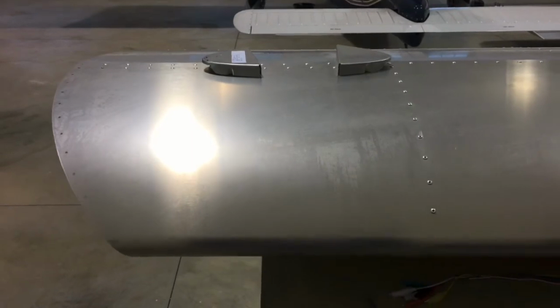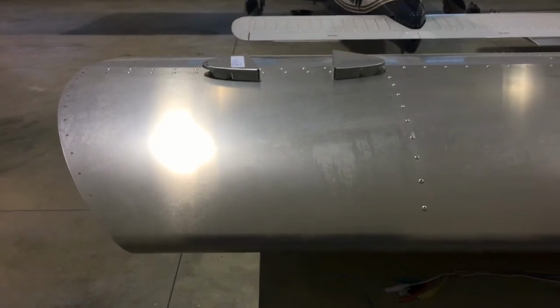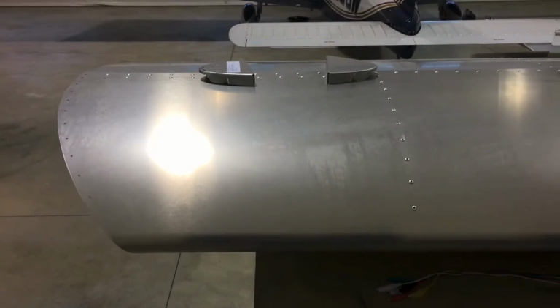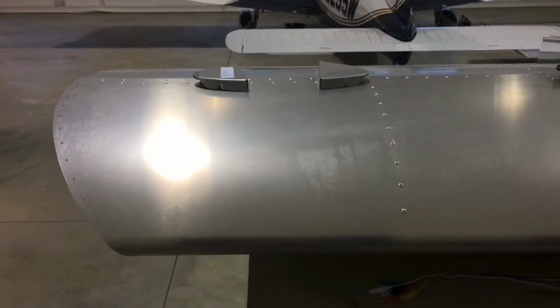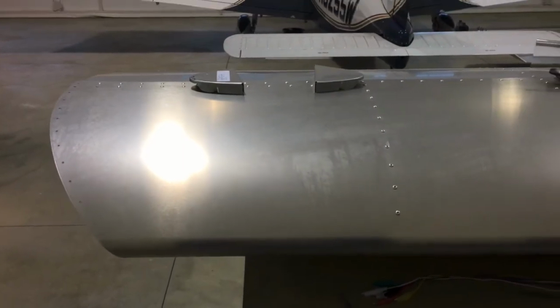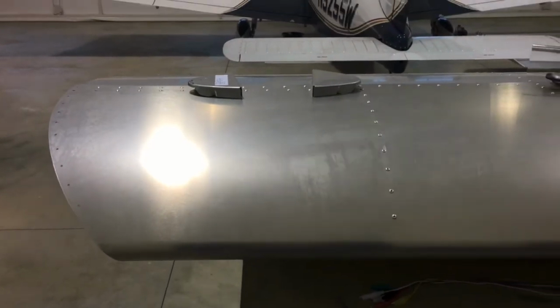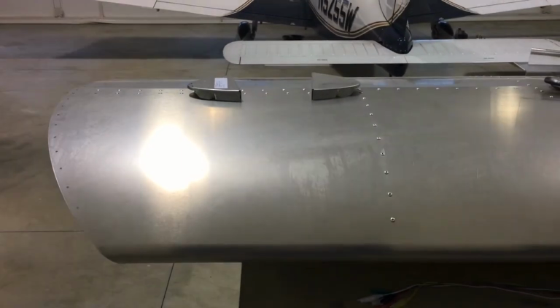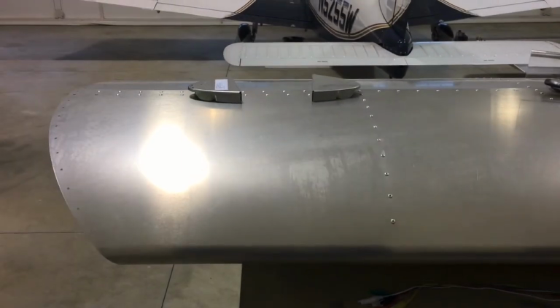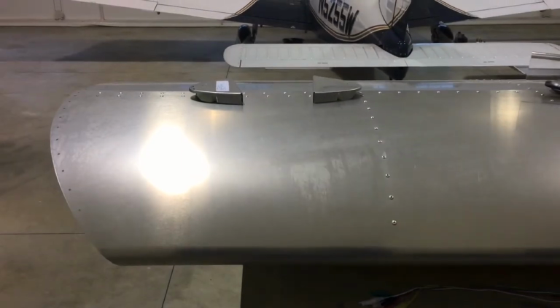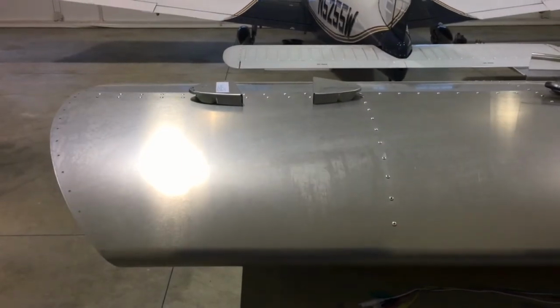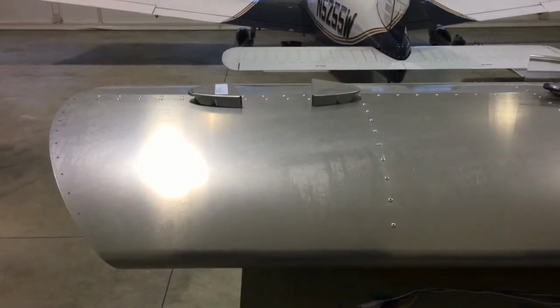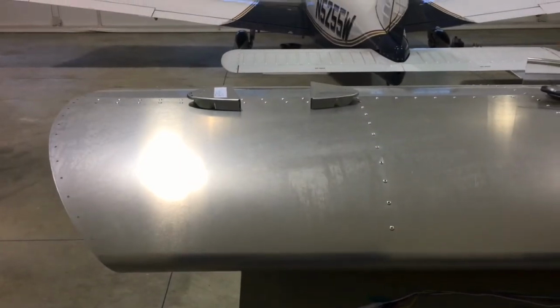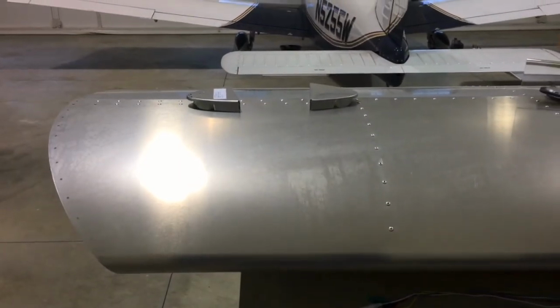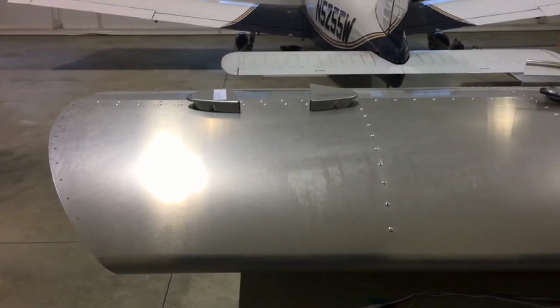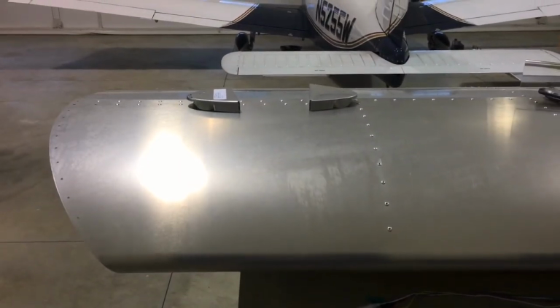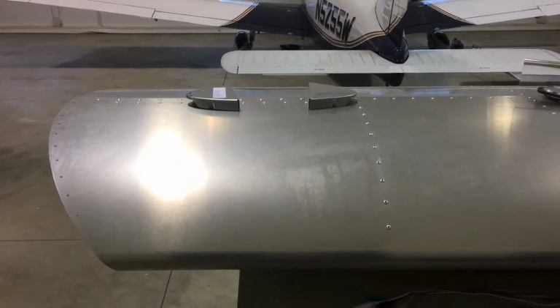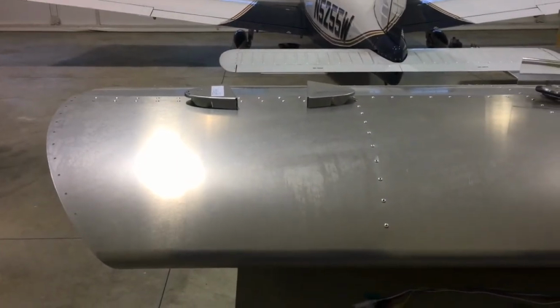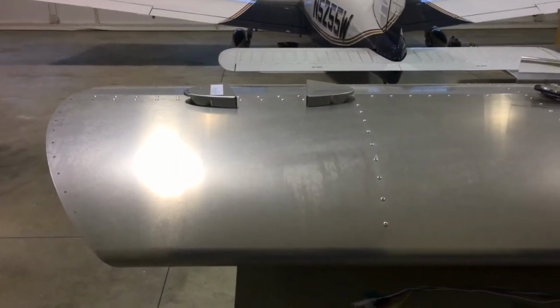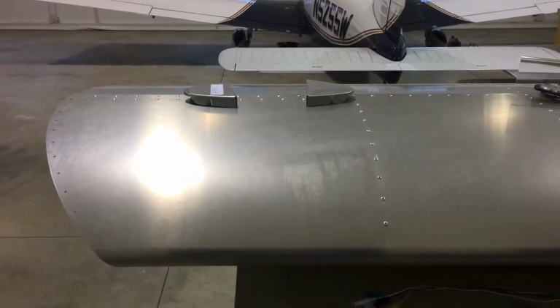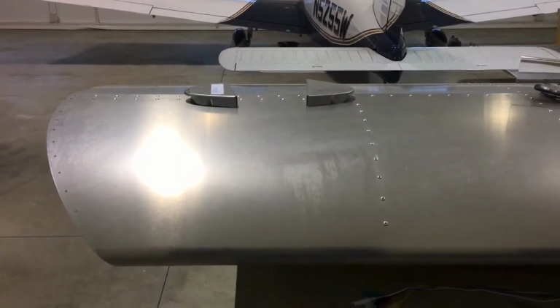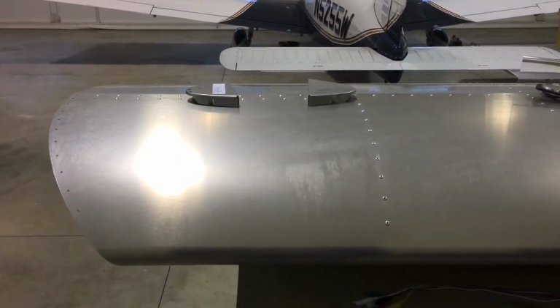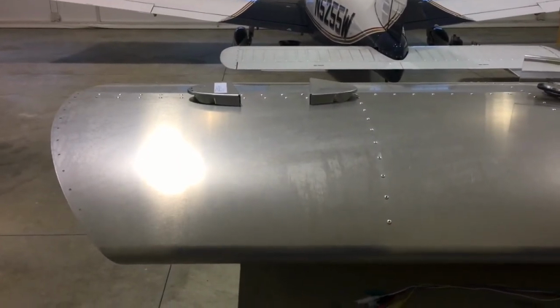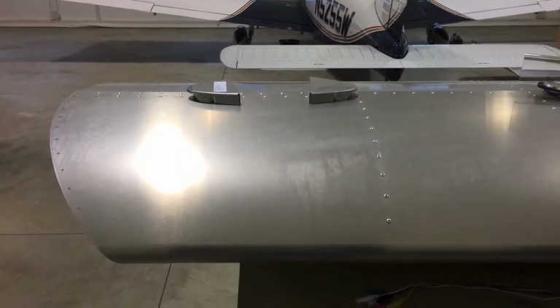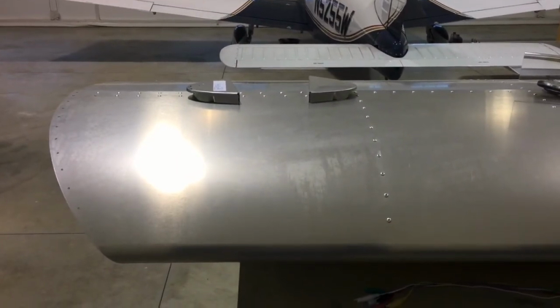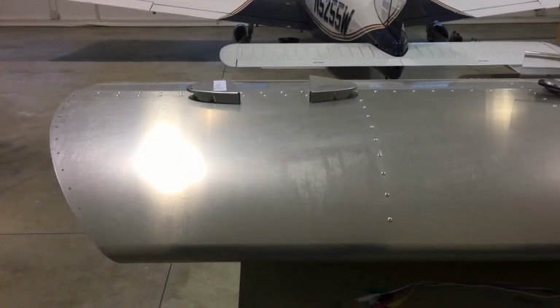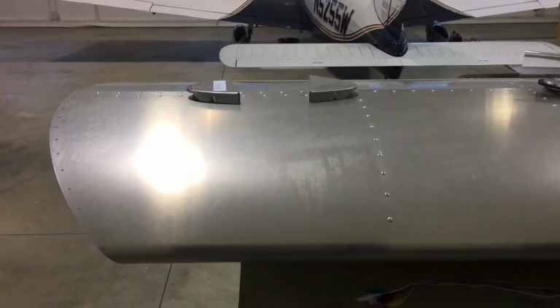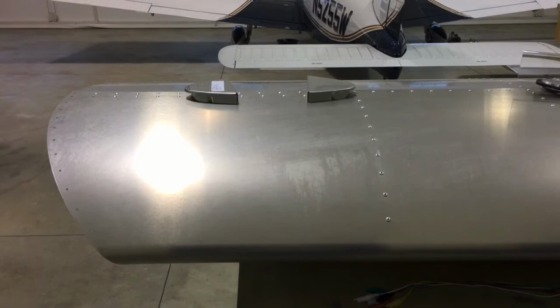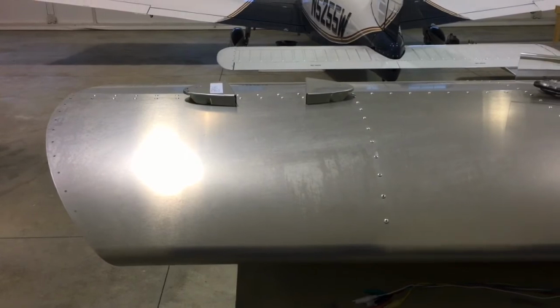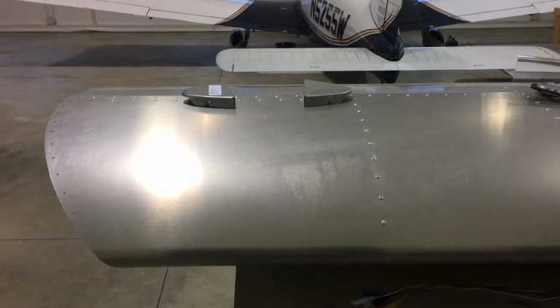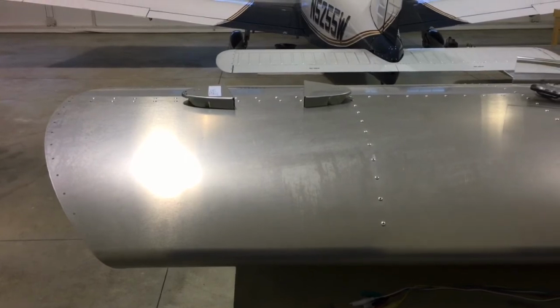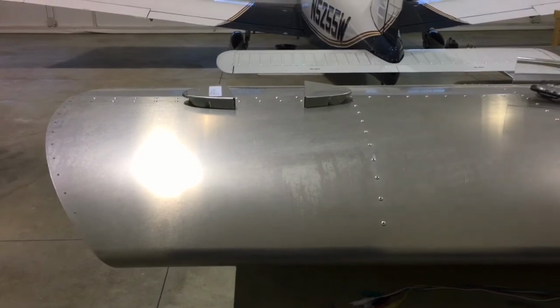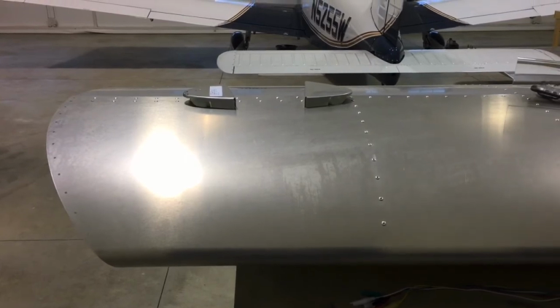Hope you guys enjoyed this little review. For about $130 I have a nice bright leading edge recognition light. Thank you.